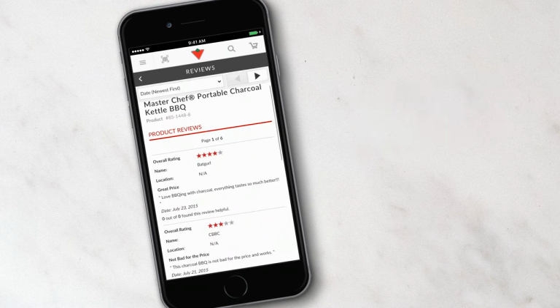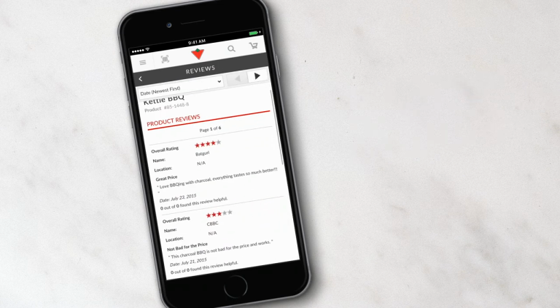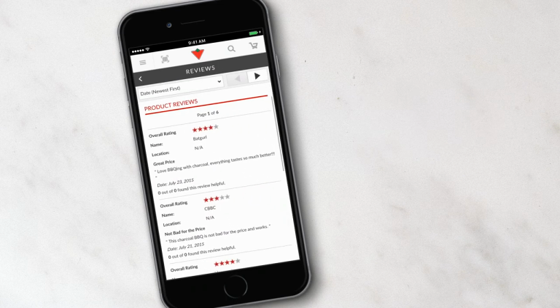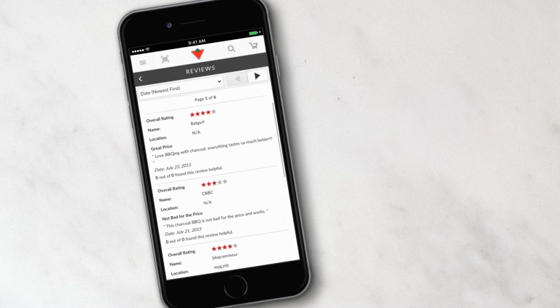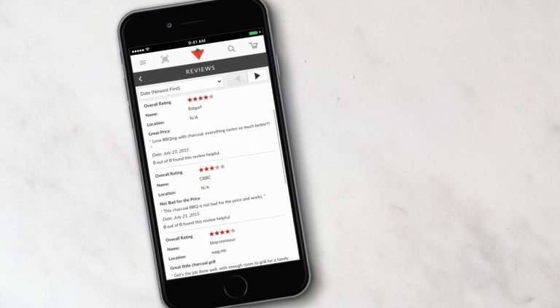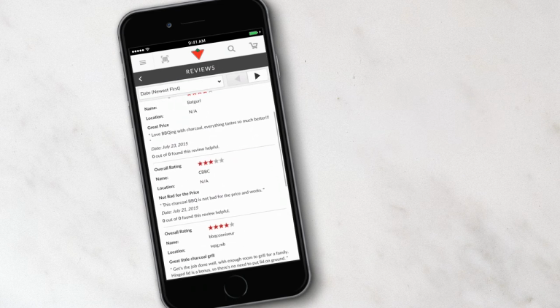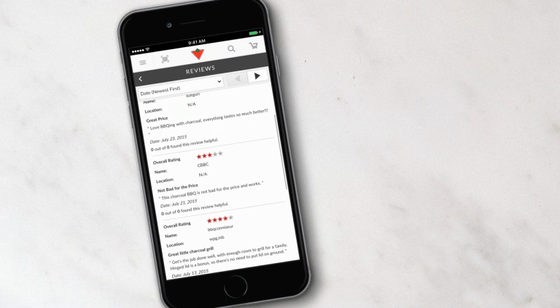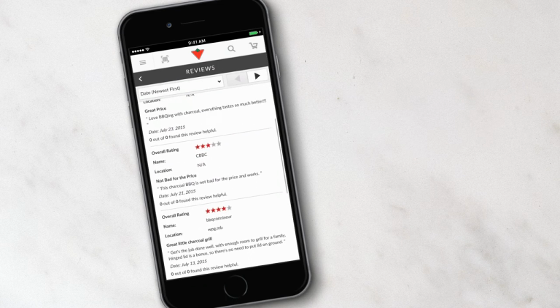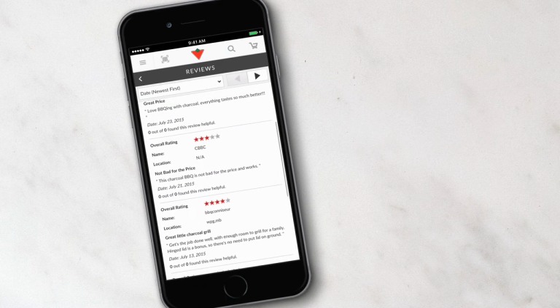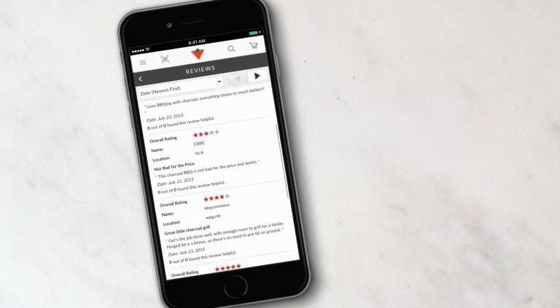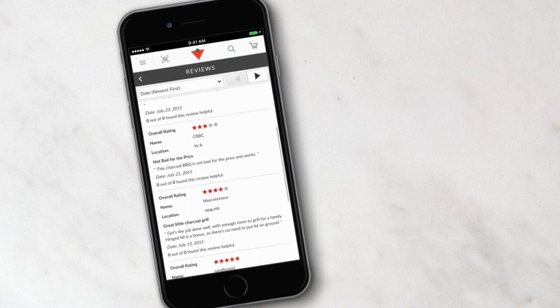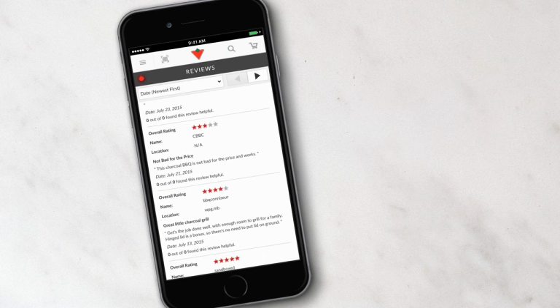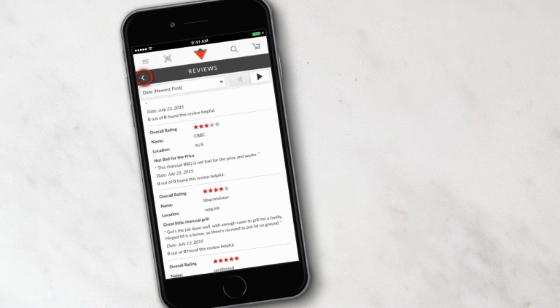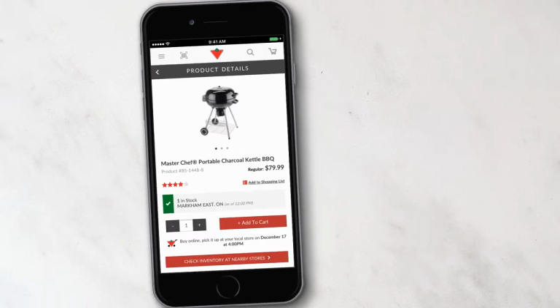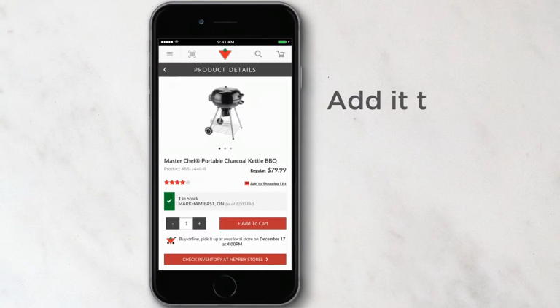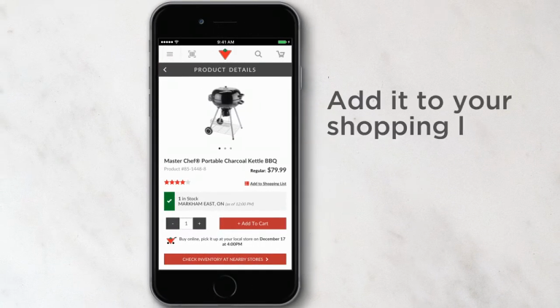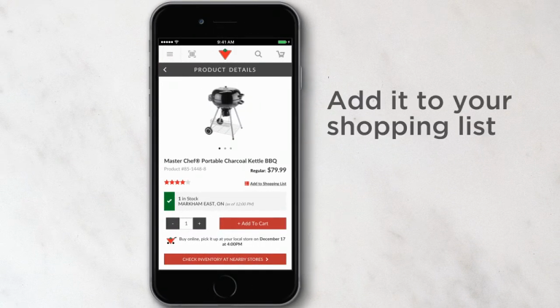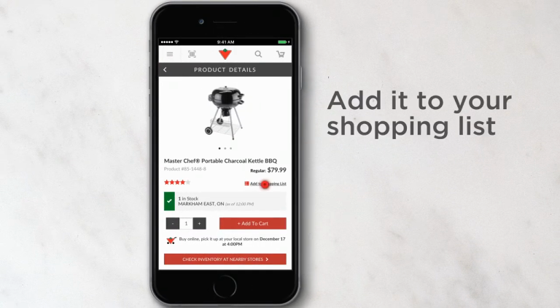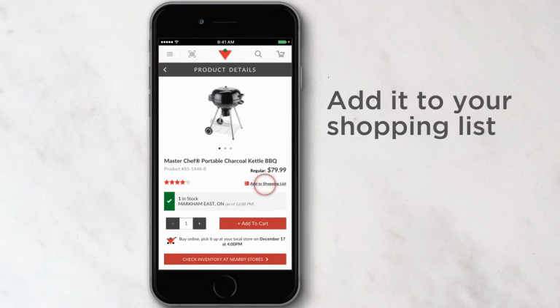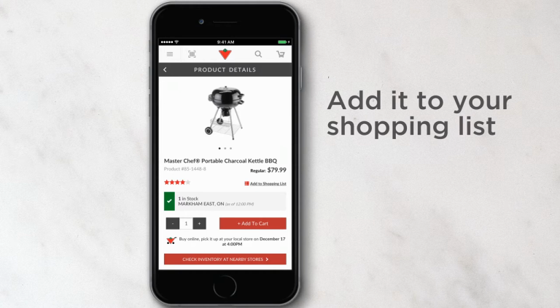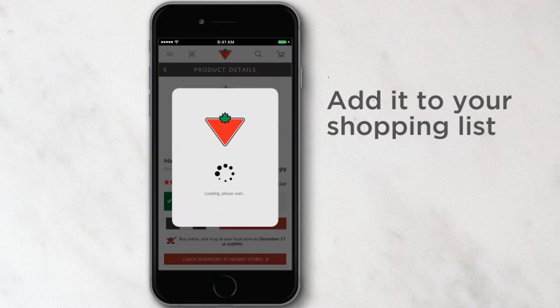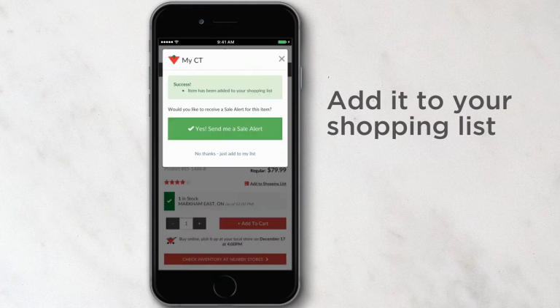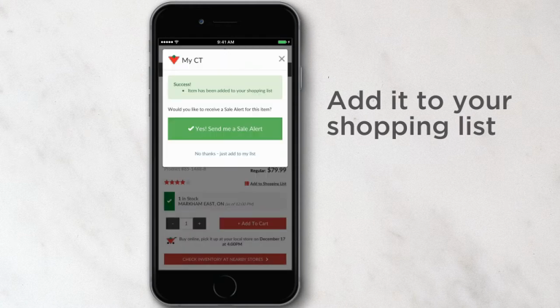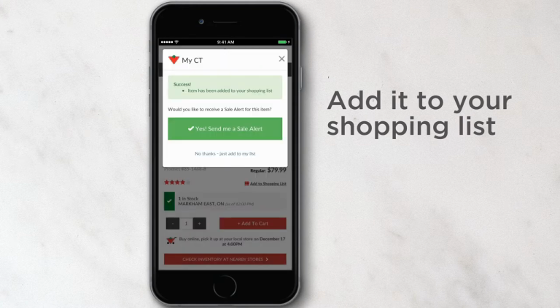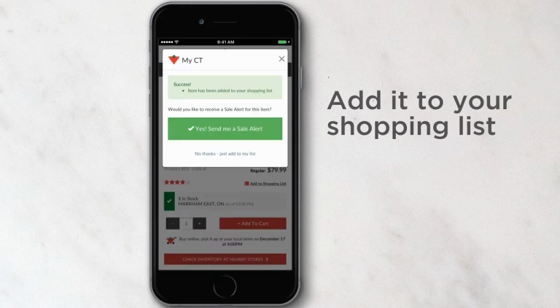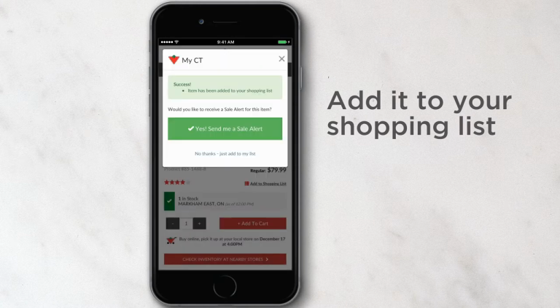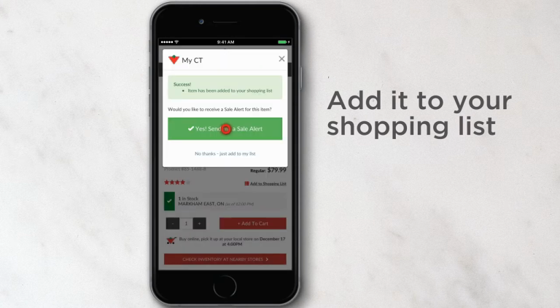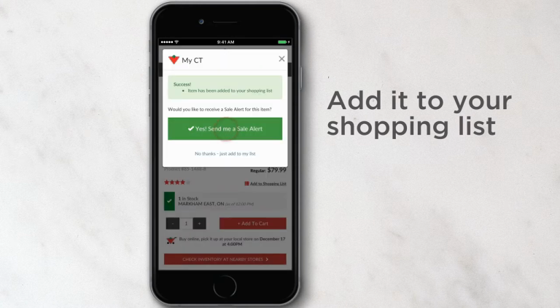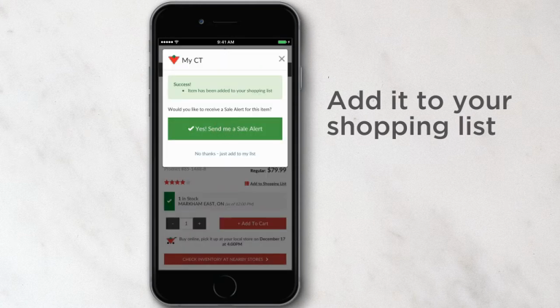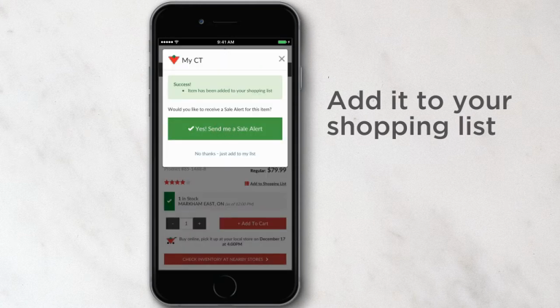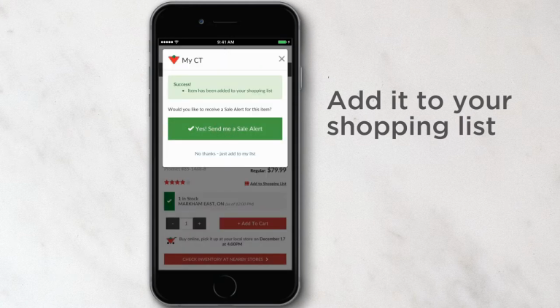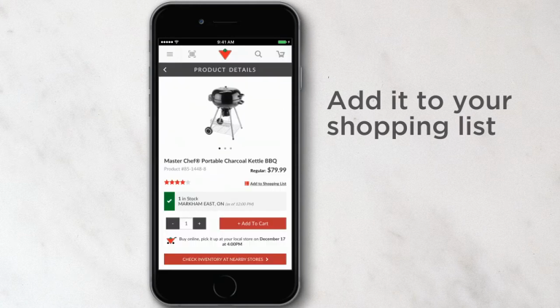If I'm eyeing a product but want to wait till it goes on sale, I can easily add it to my shopping list and be notified the moment it goes on sale.